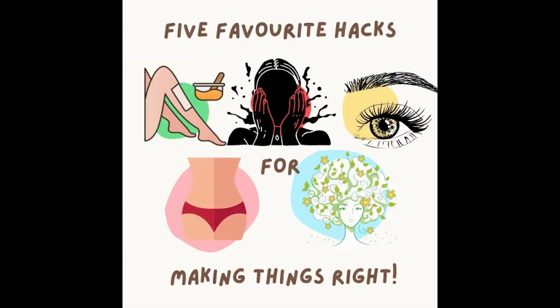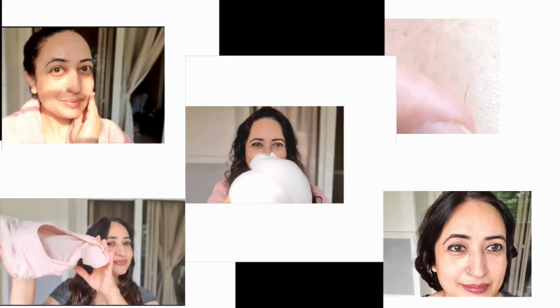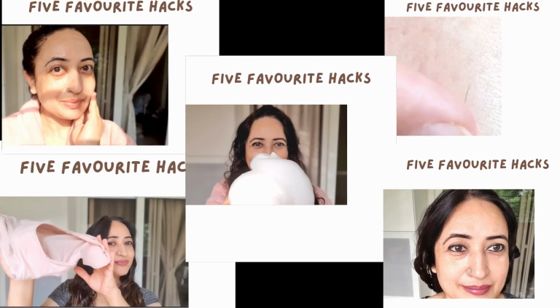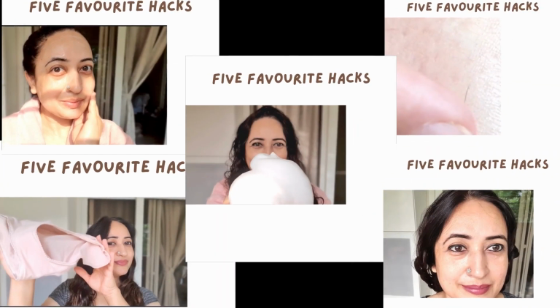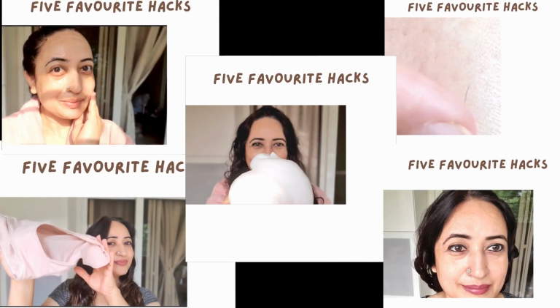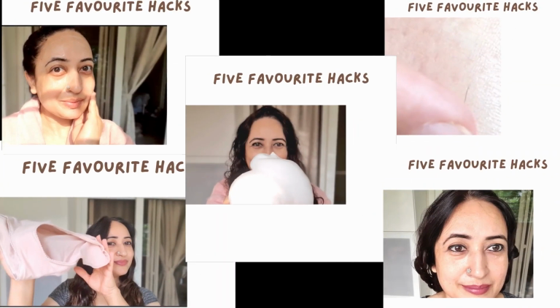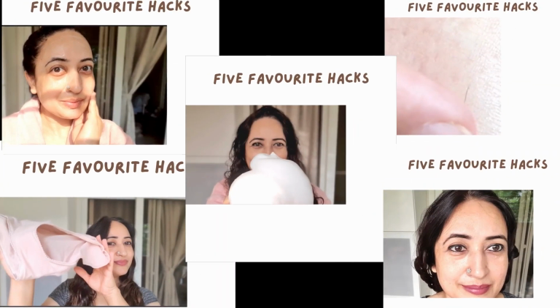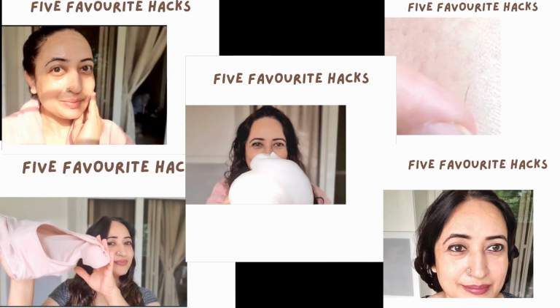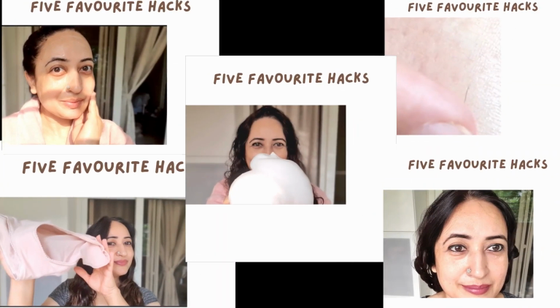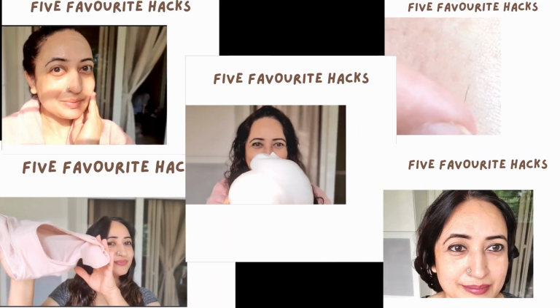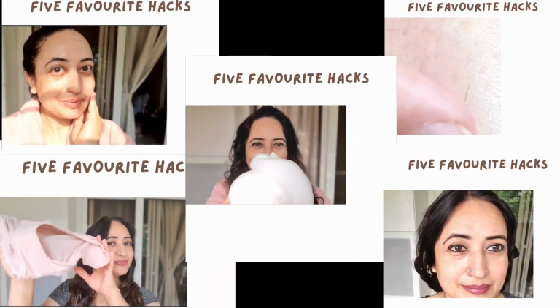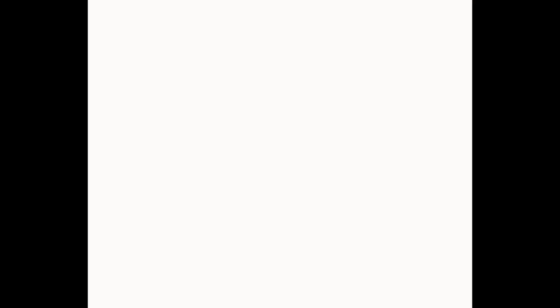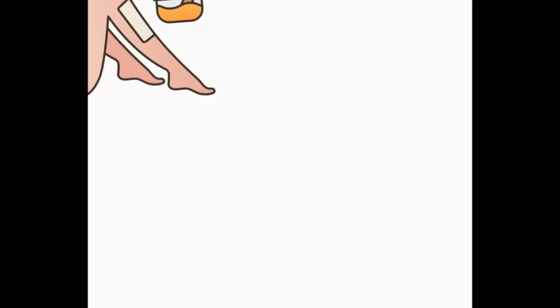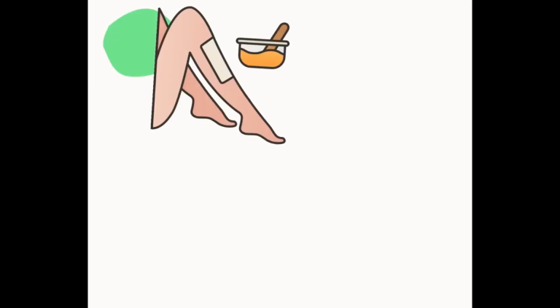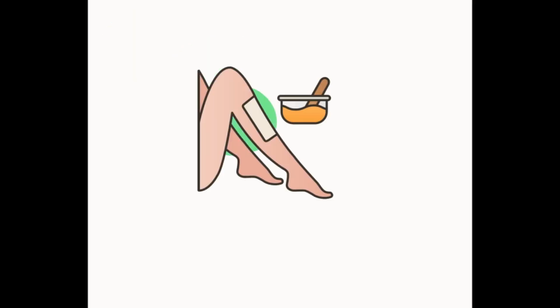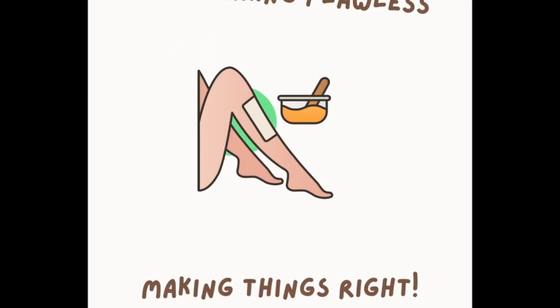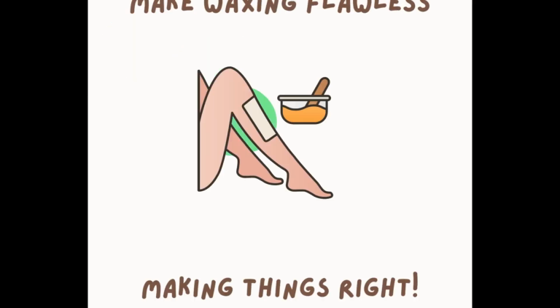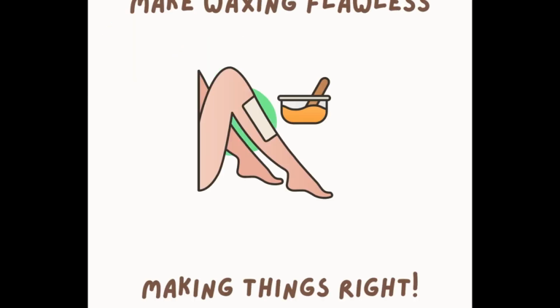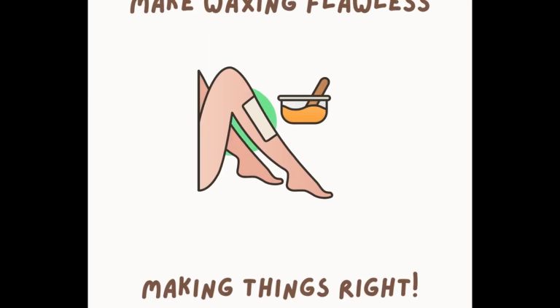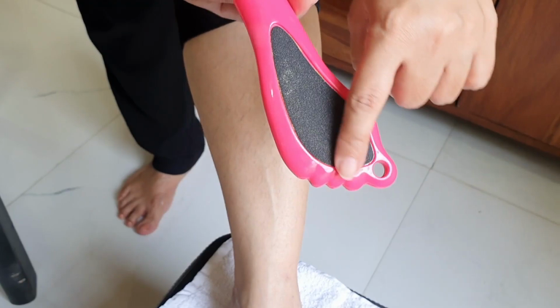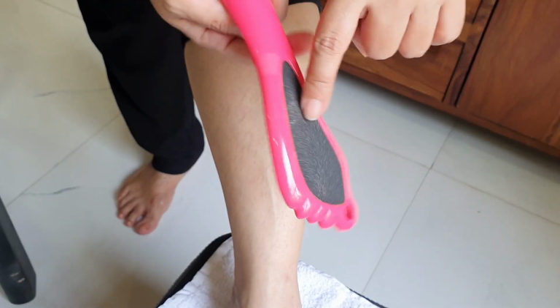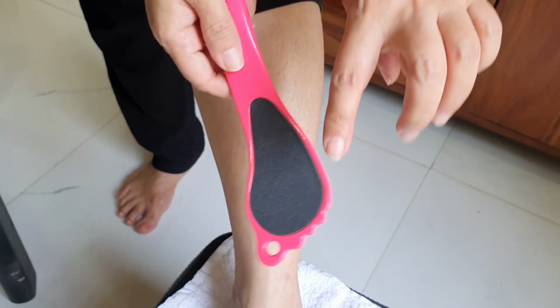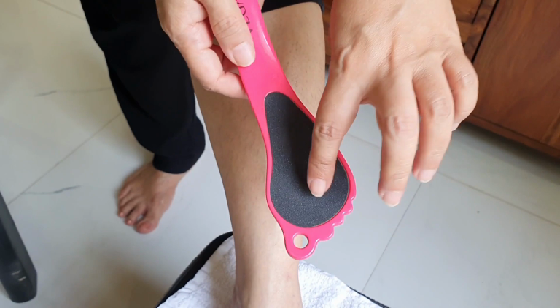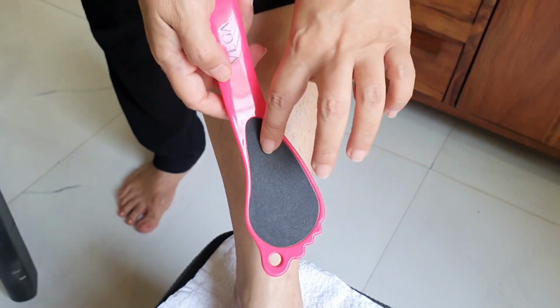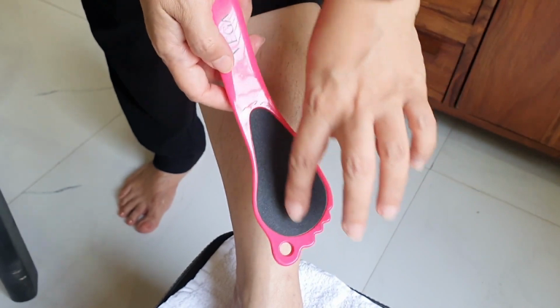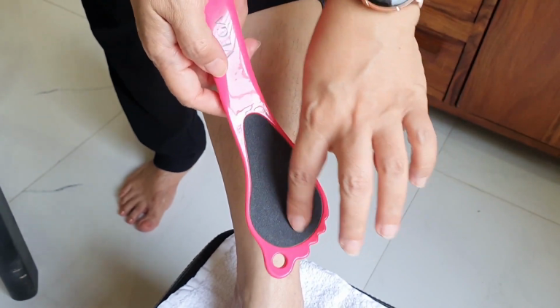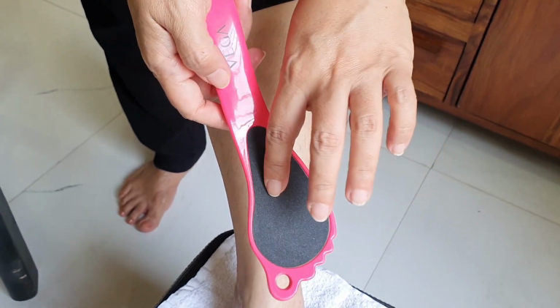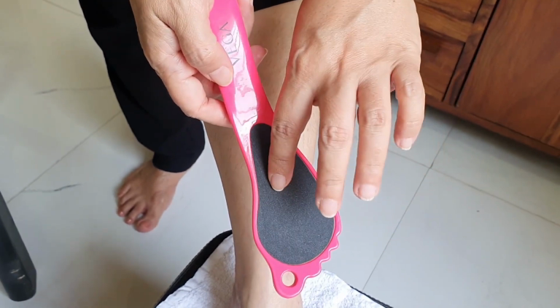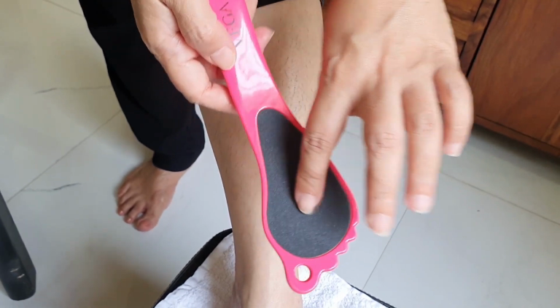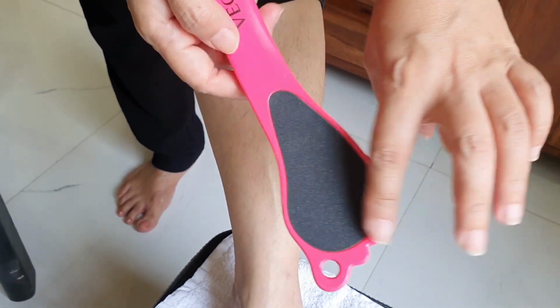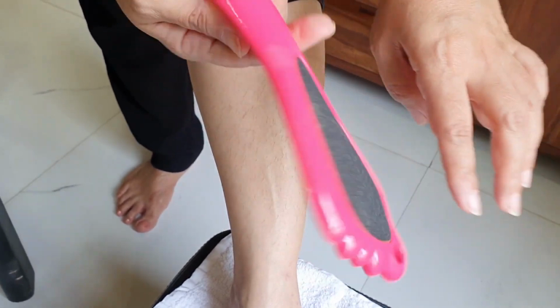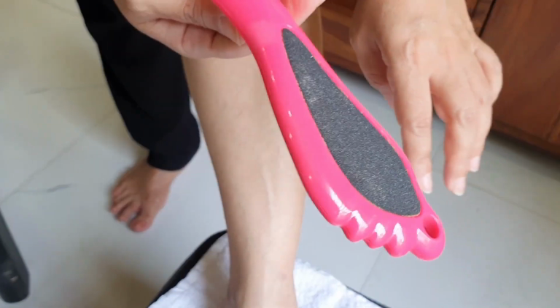My top all-time favorite hacks. The first one is how to remove ingrown hair from the area that you're going to be waxing.